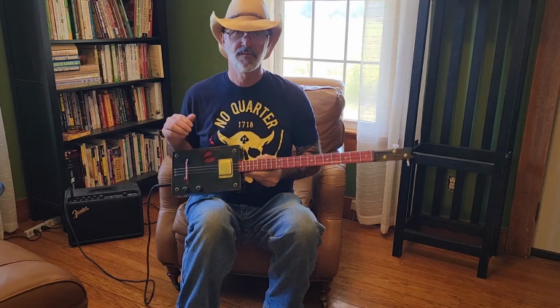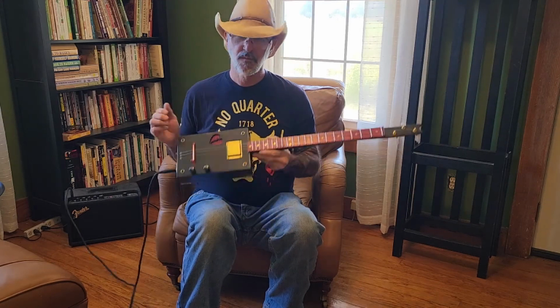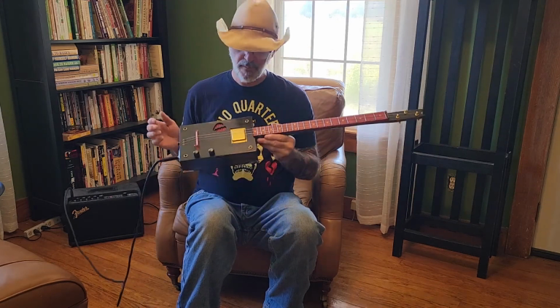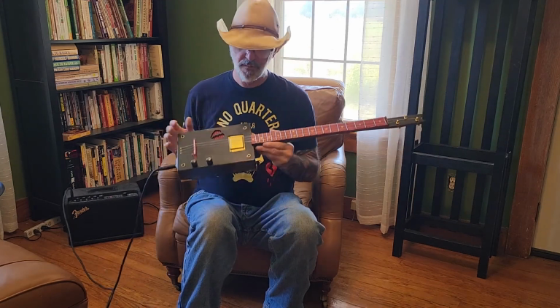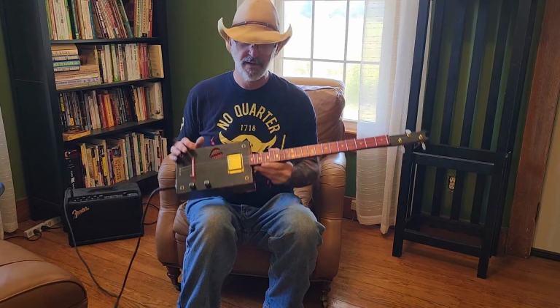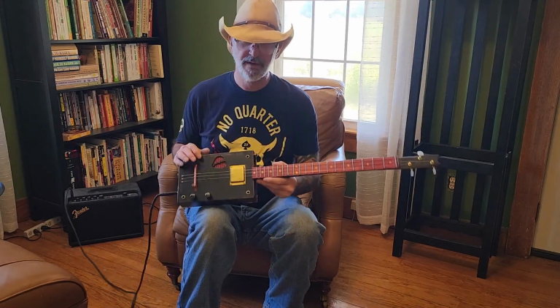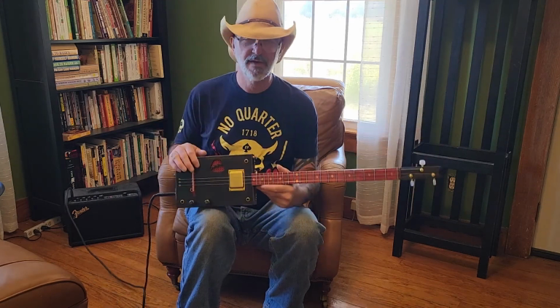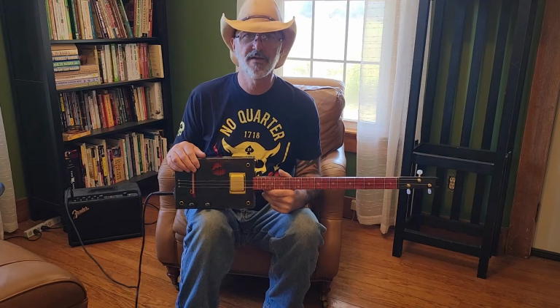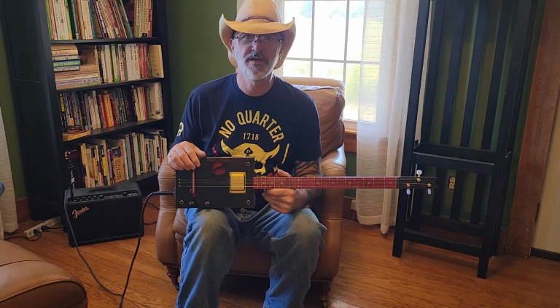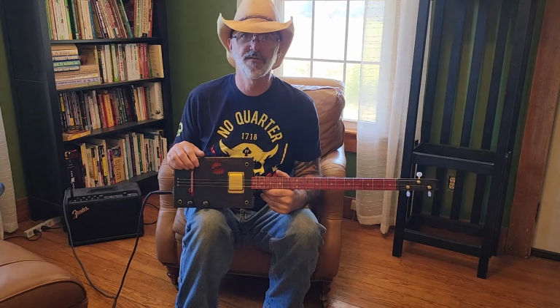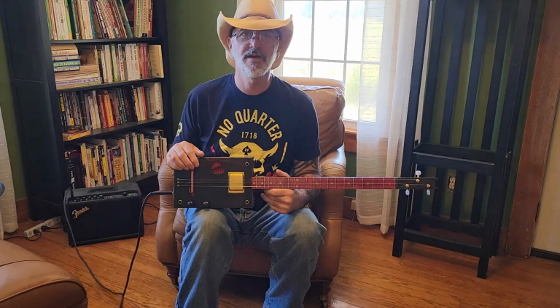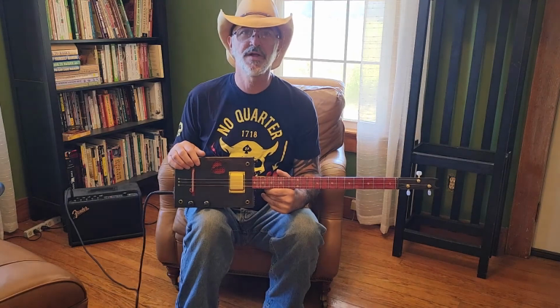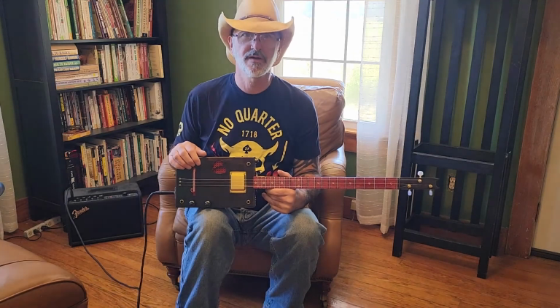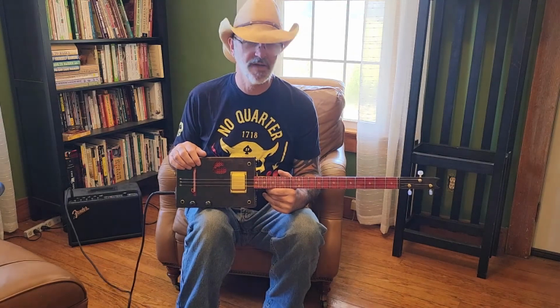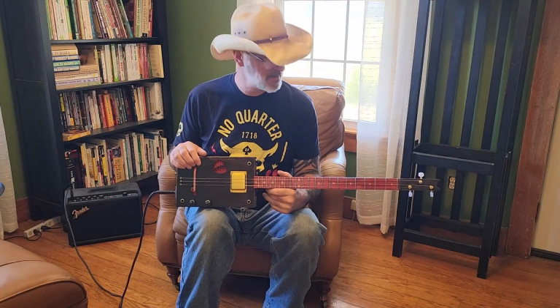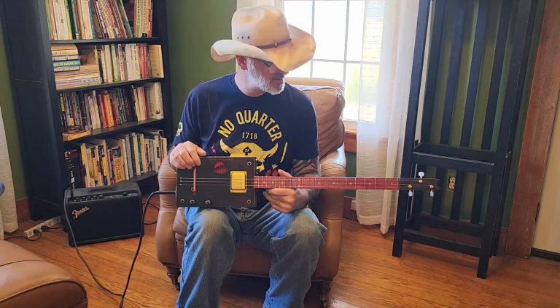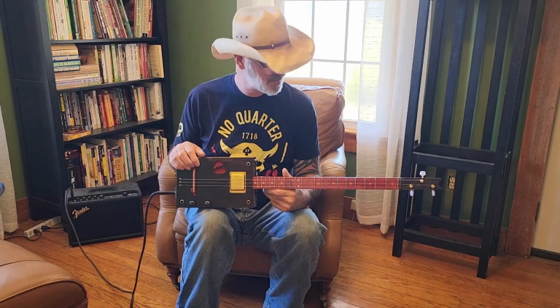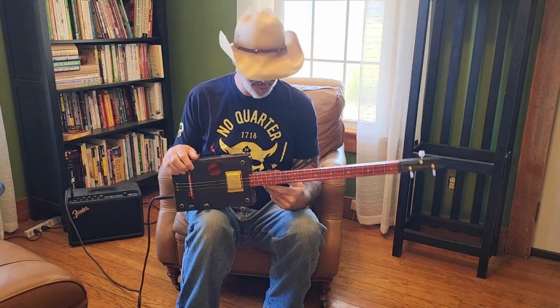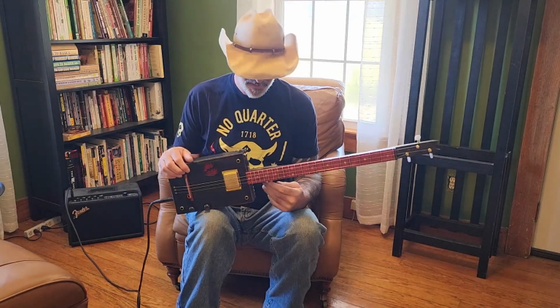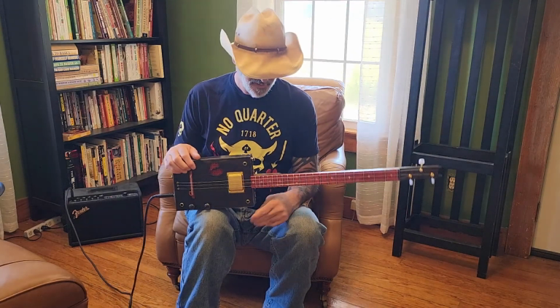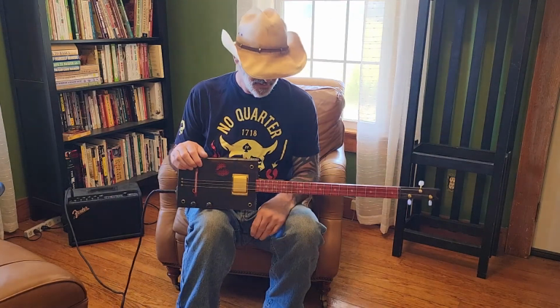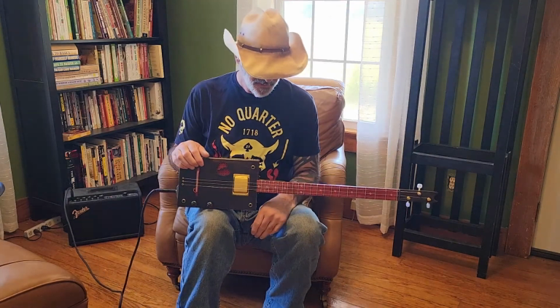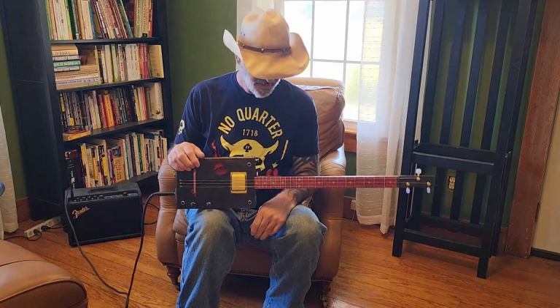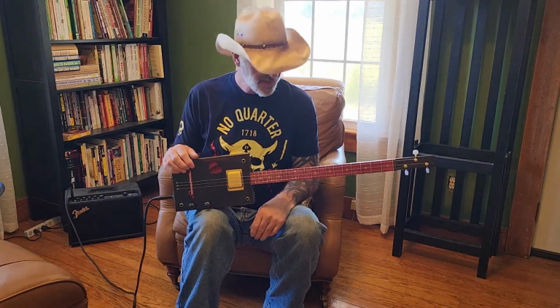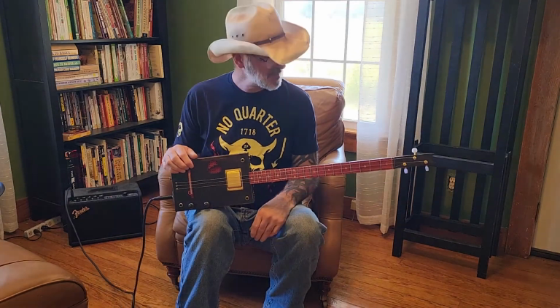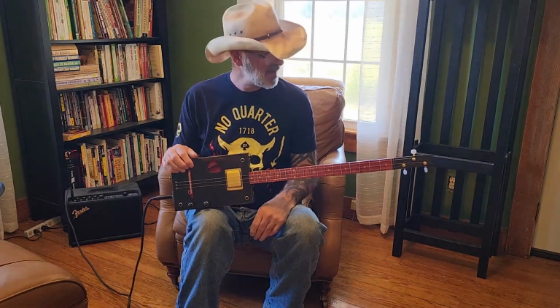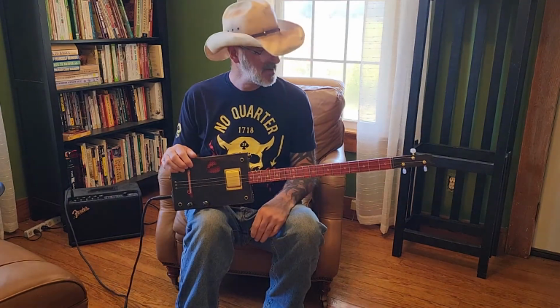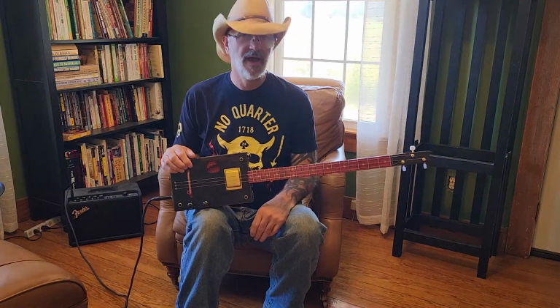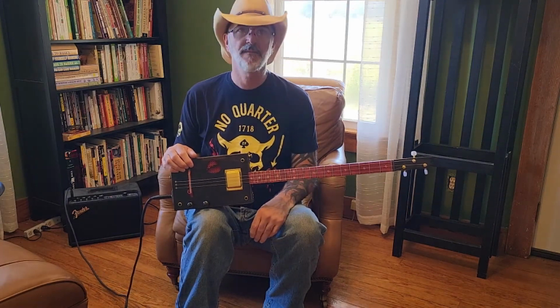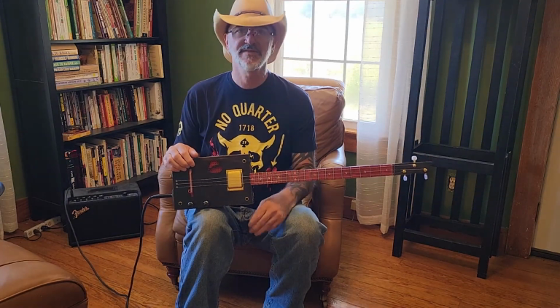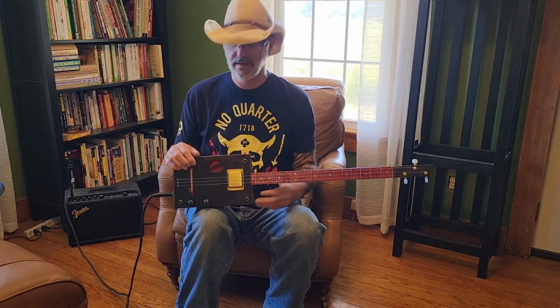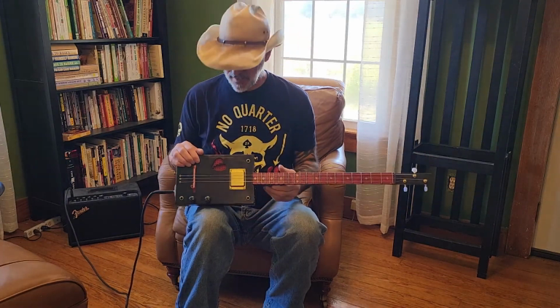I mean really, if you ever did plug her in and just played her like that, you'd be happy as a clam.